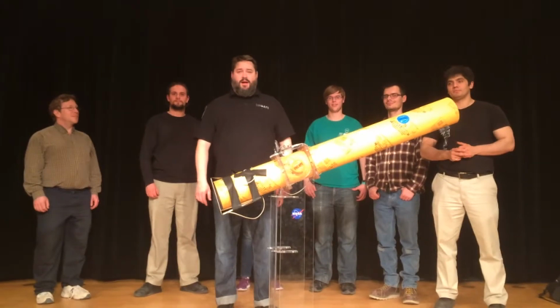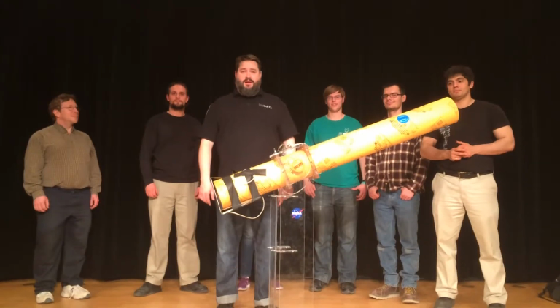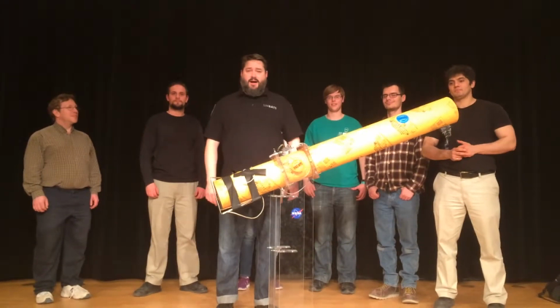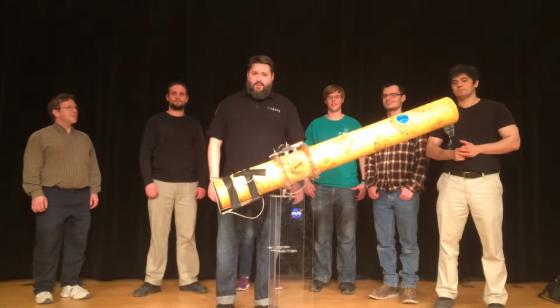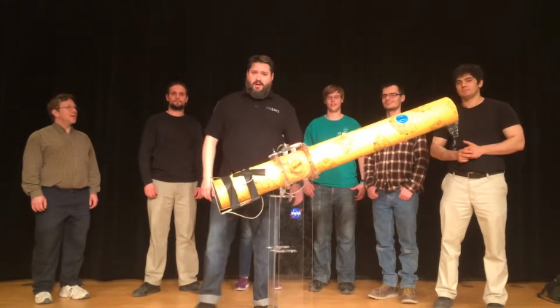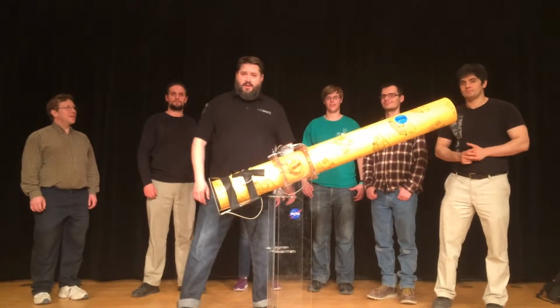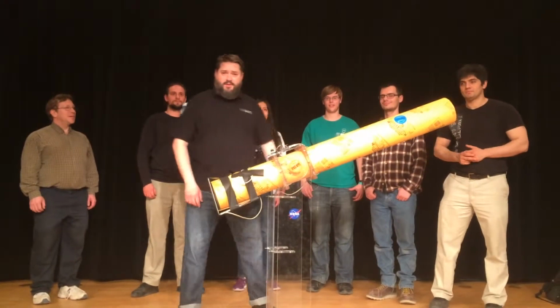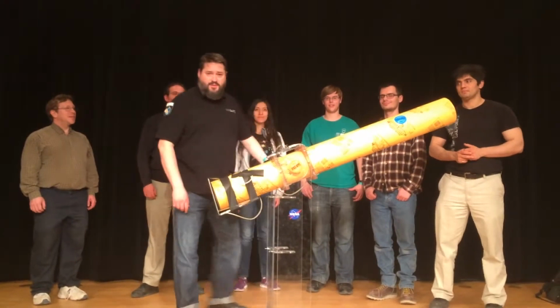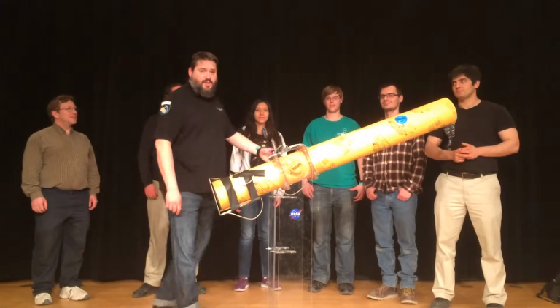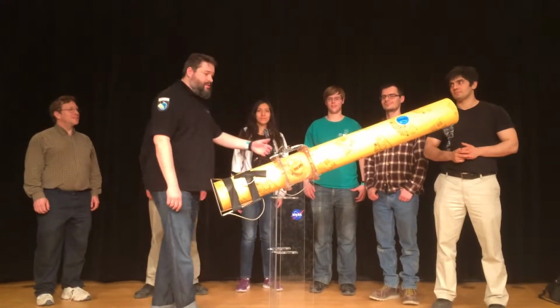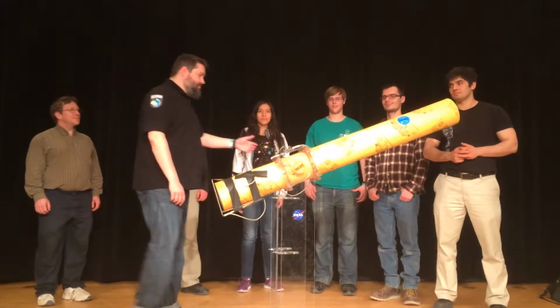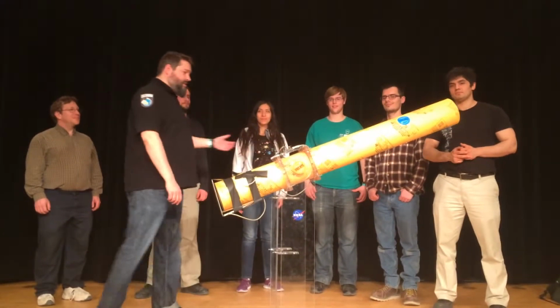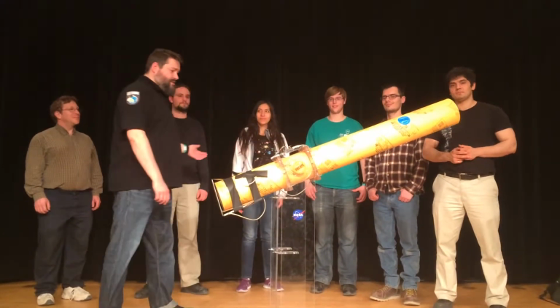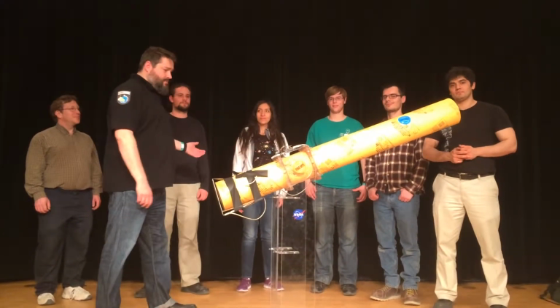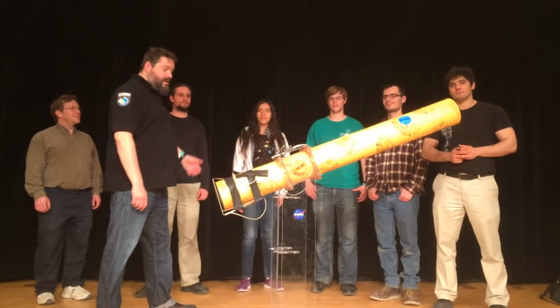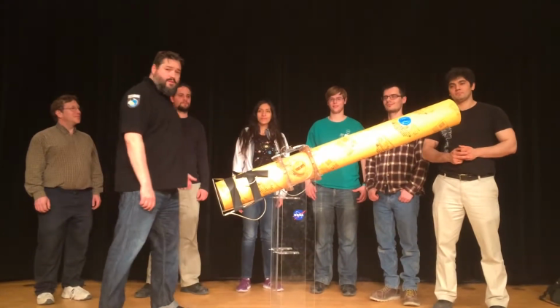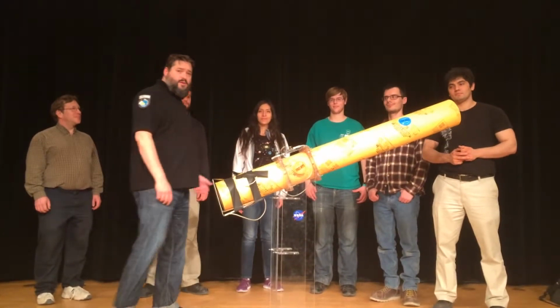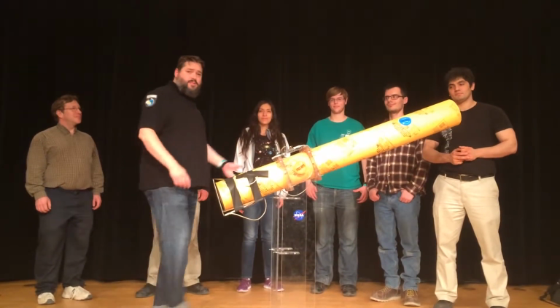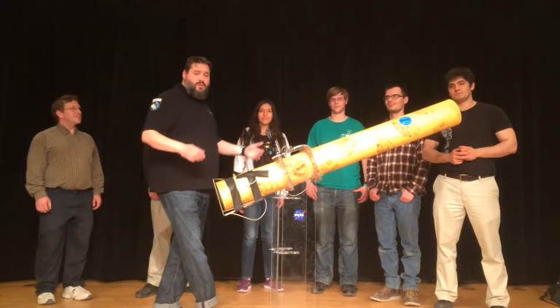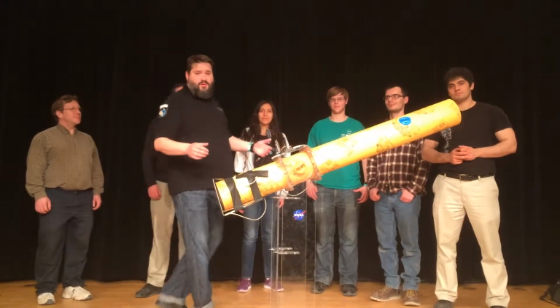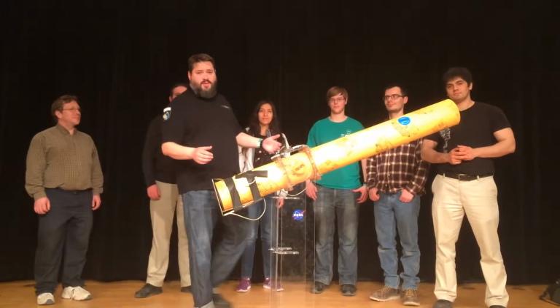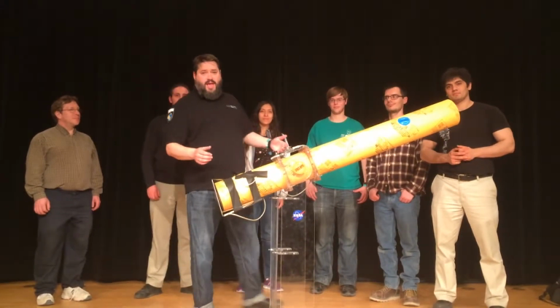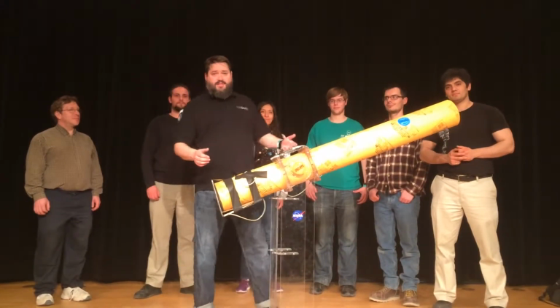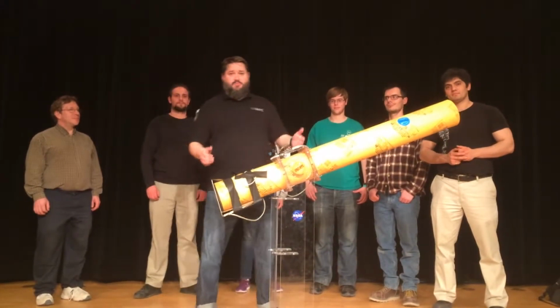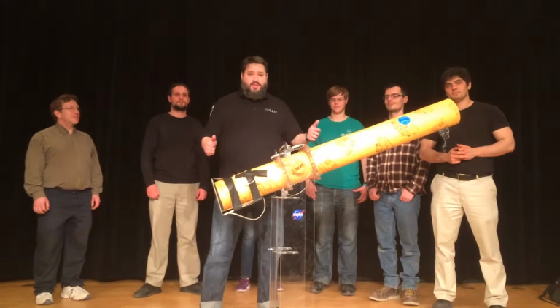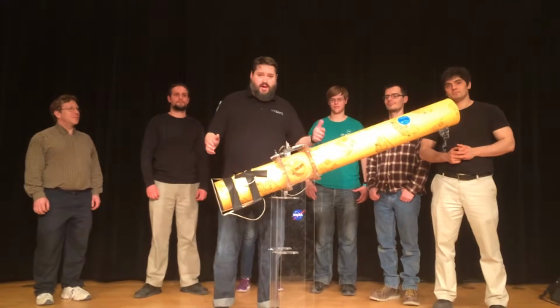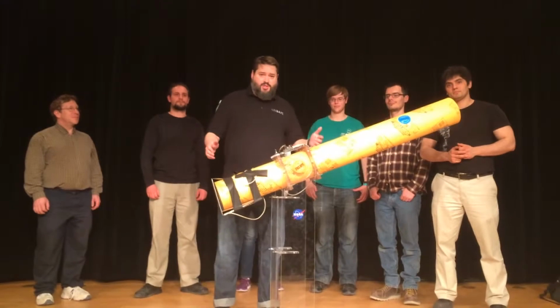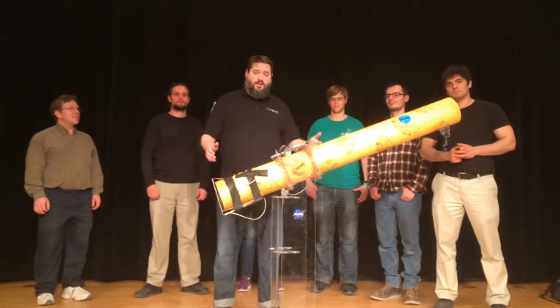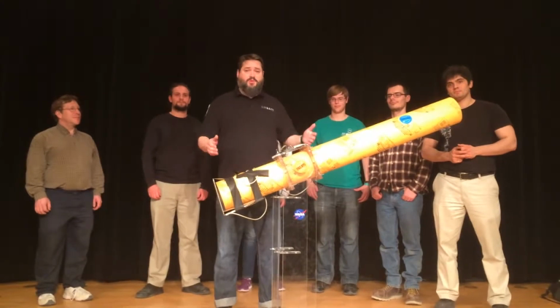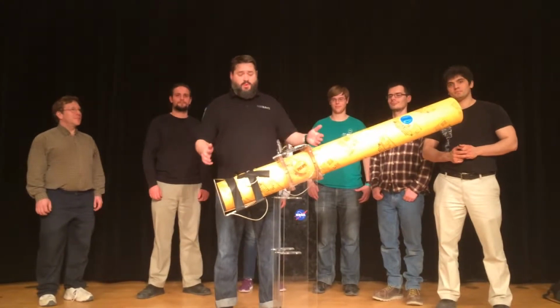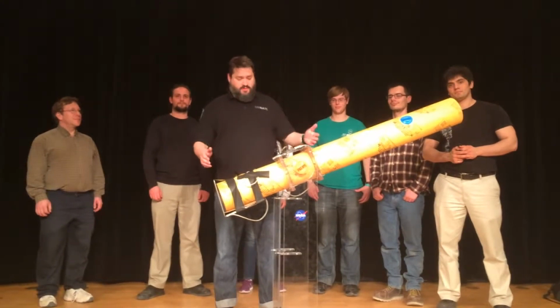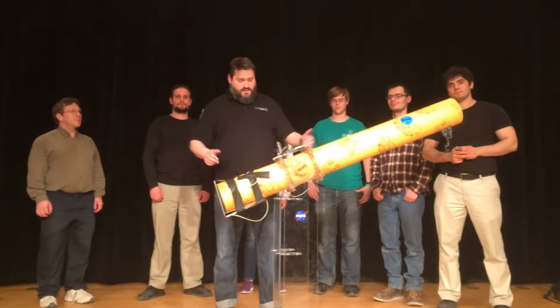Hi, I'm Greg, and this is the rest of the UMSATS team. This is our submission for the NASA Space Apps Challenge for 2015.